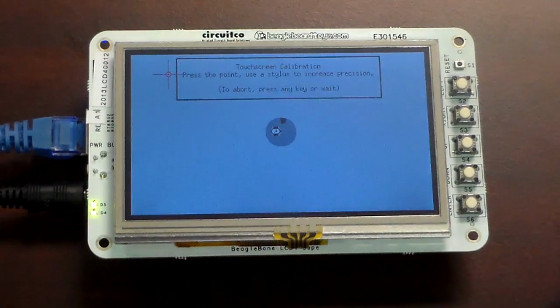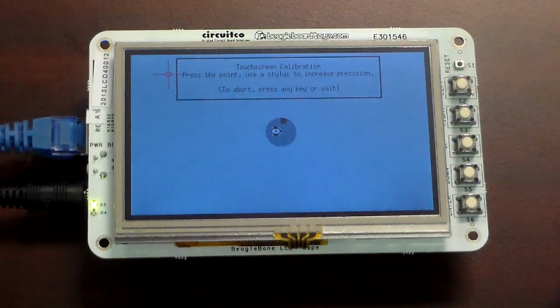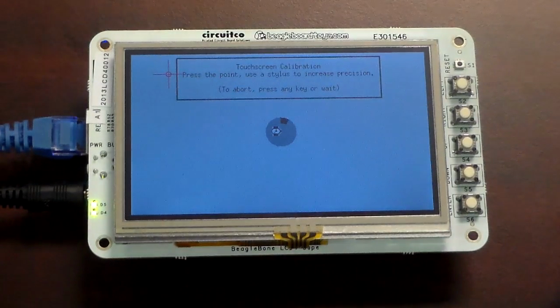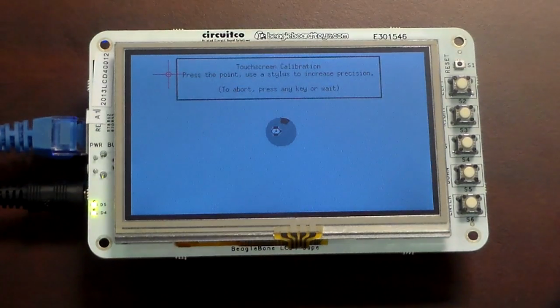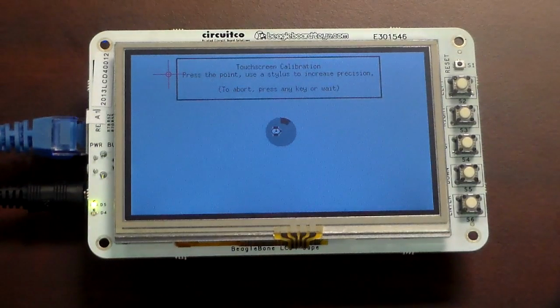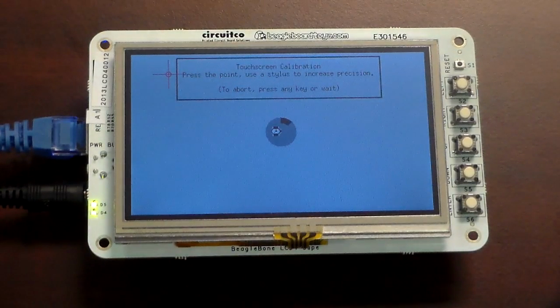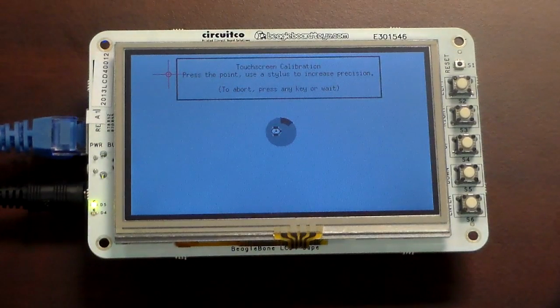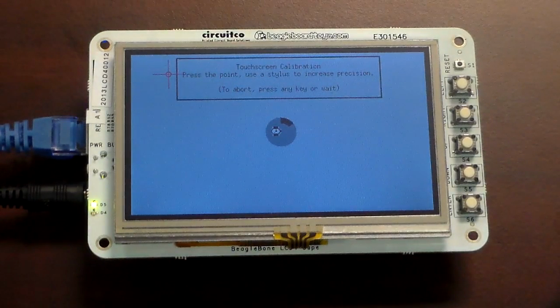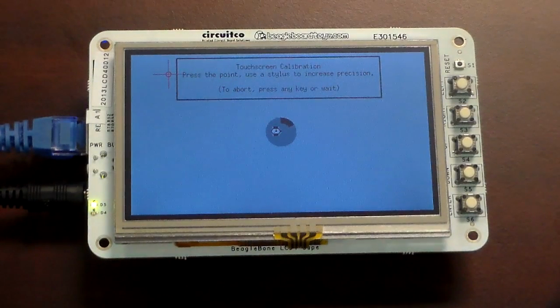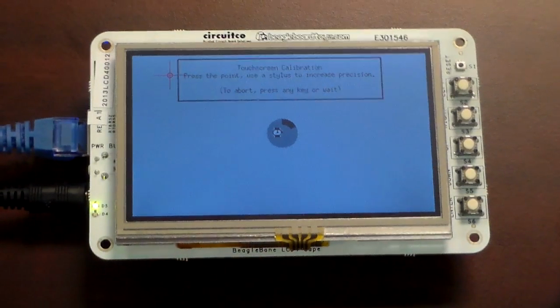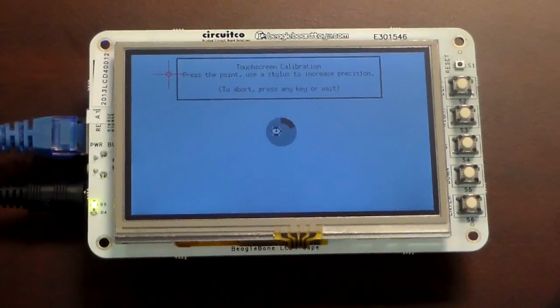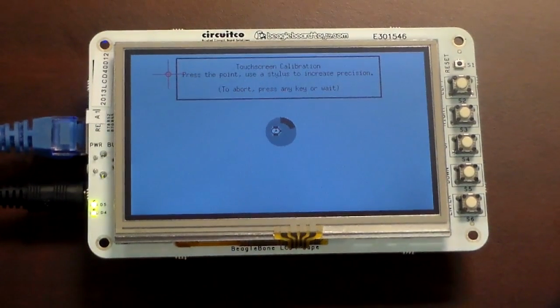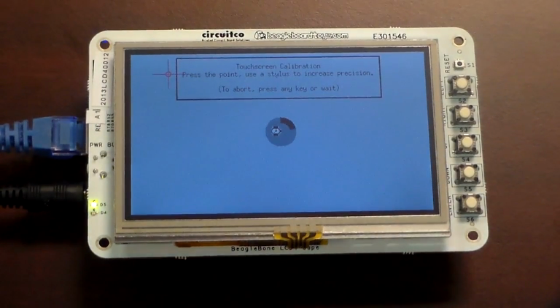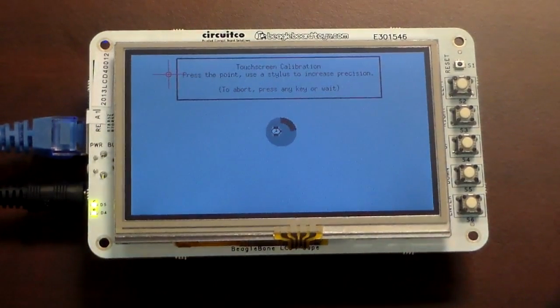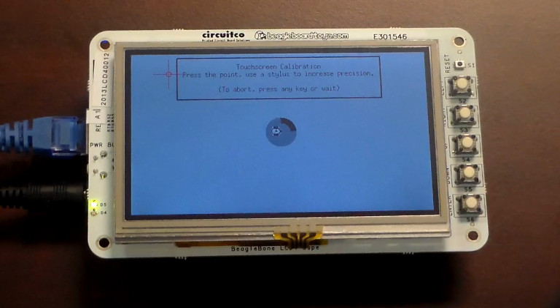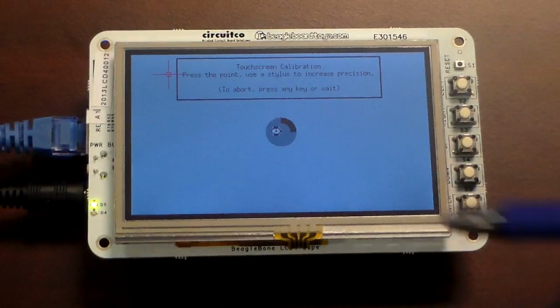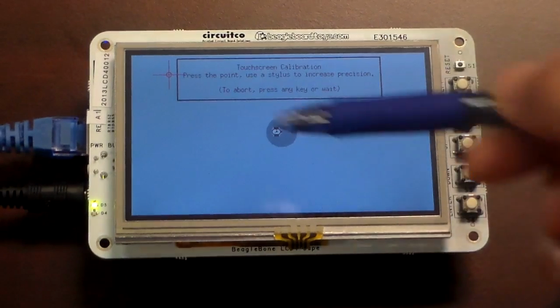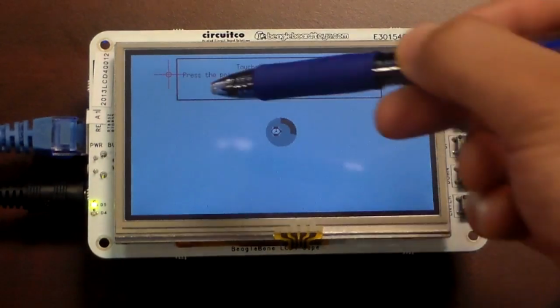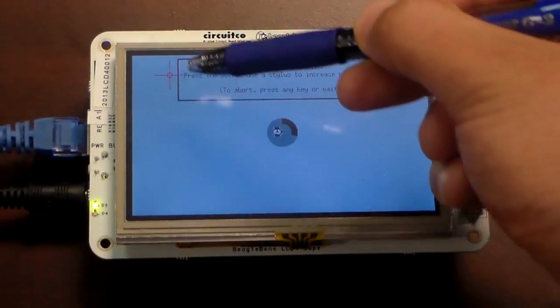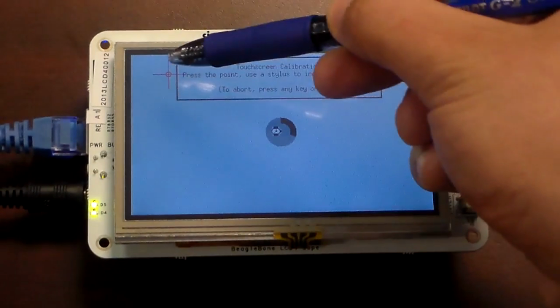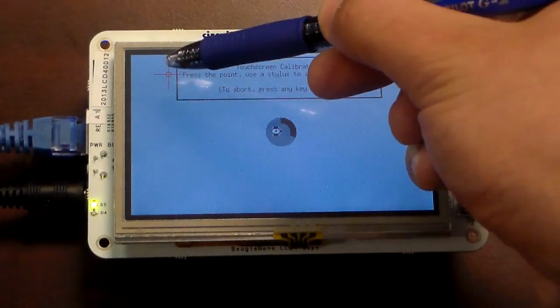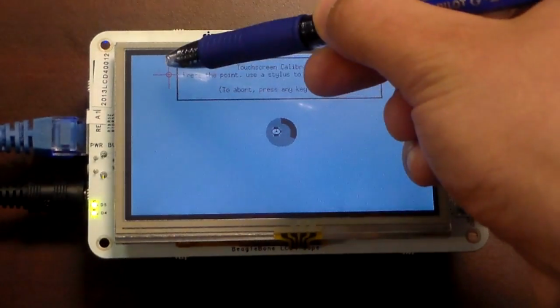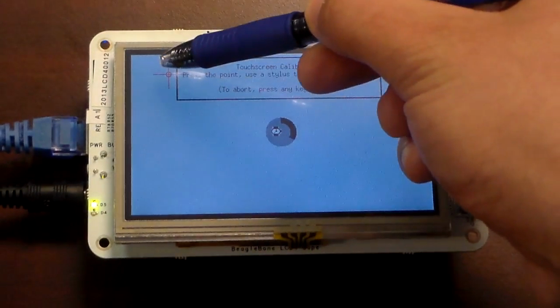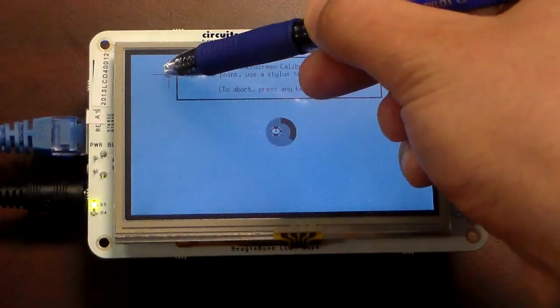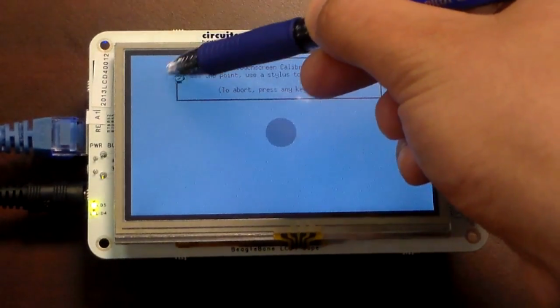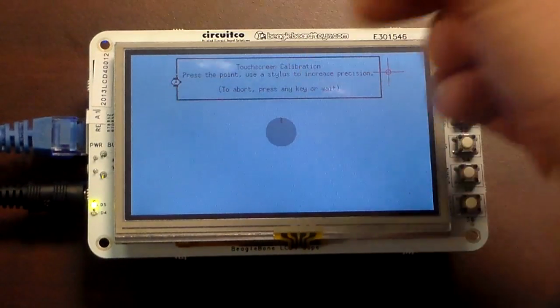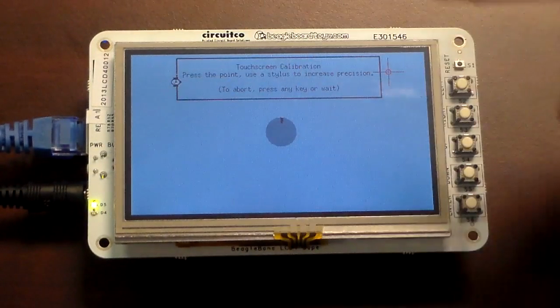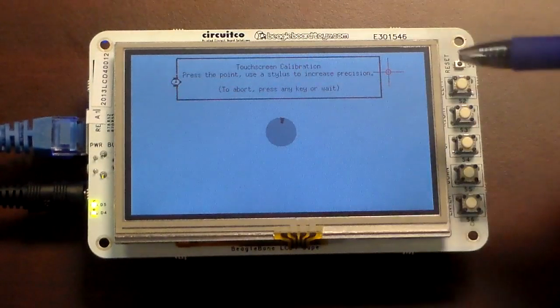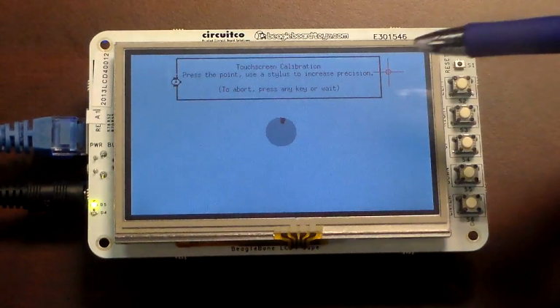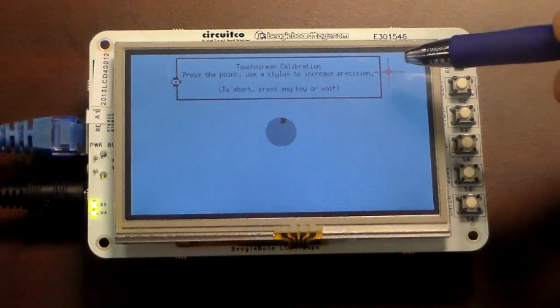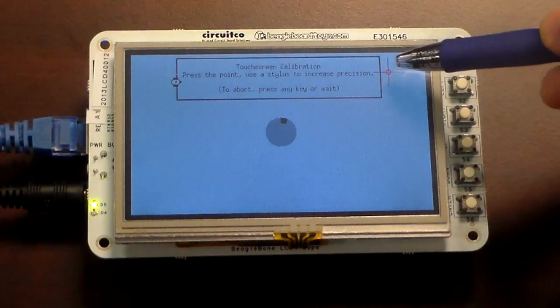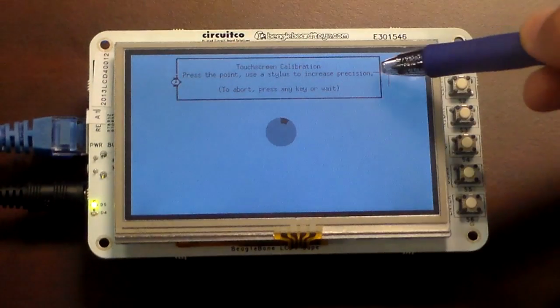The first time you turn your screen on, you're going to have to calibrate it. Use a stylus to hit the center of all 4 crosshairs.